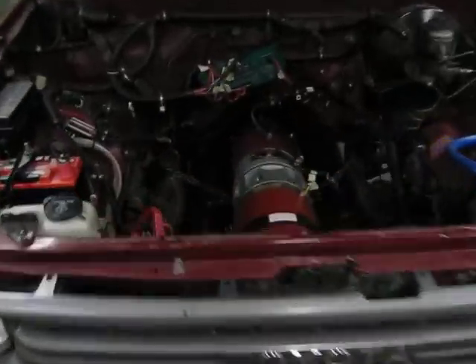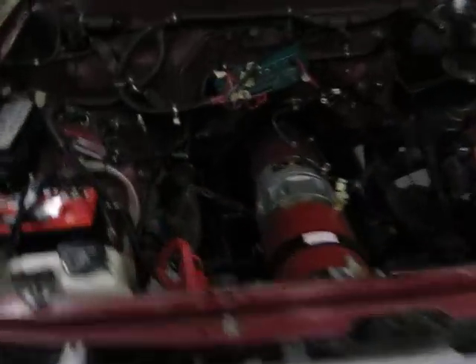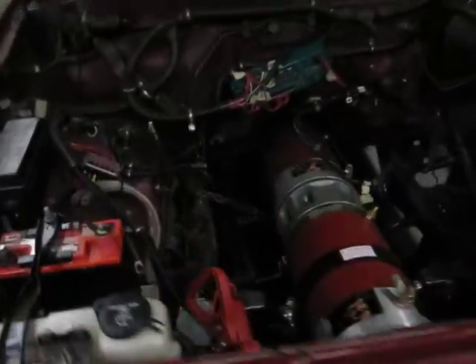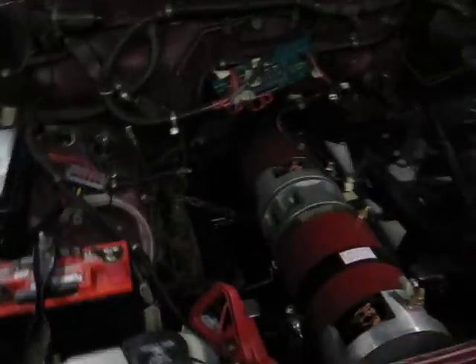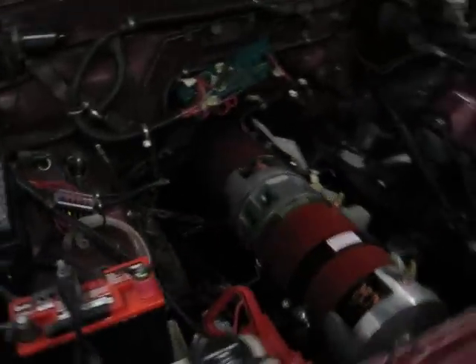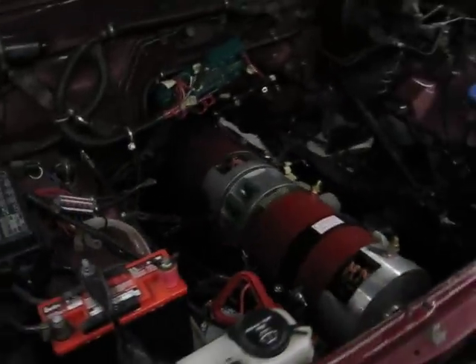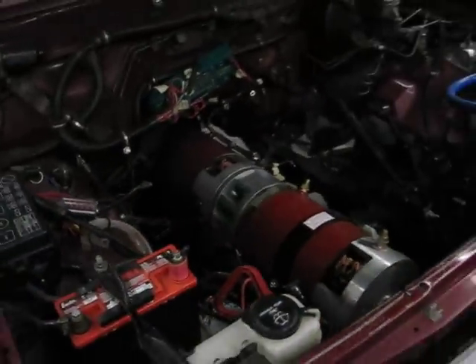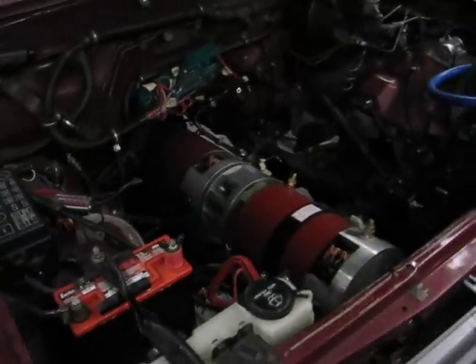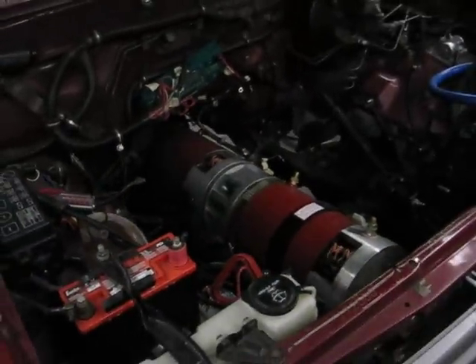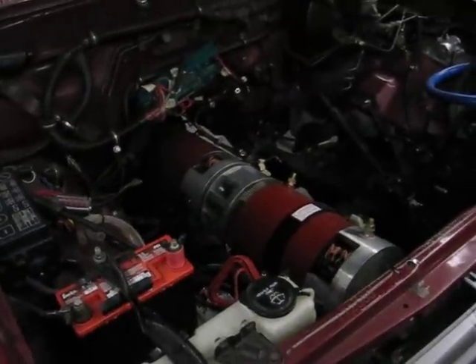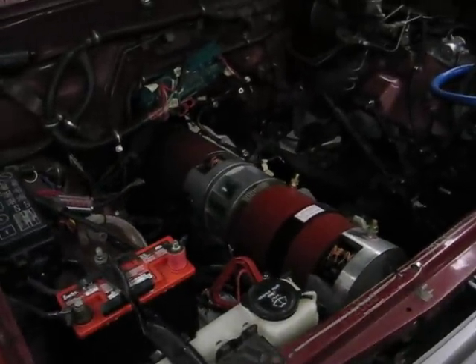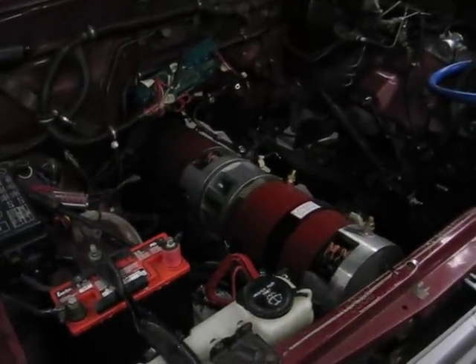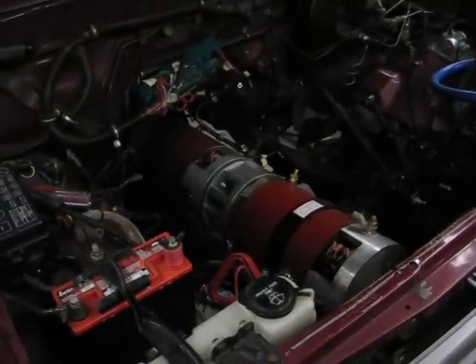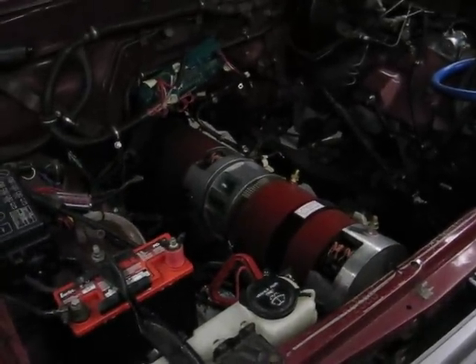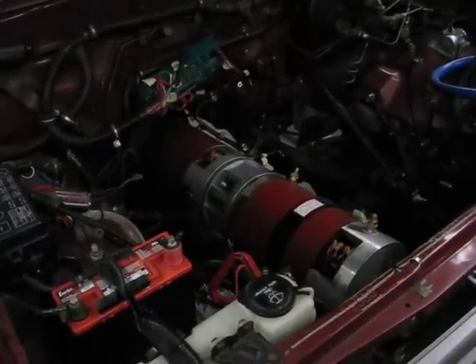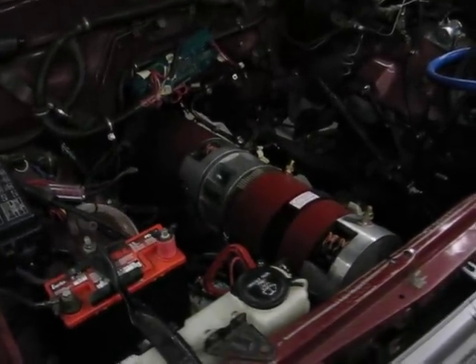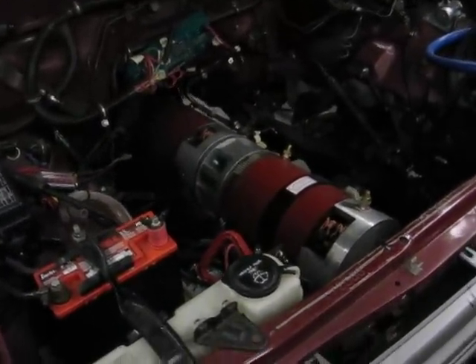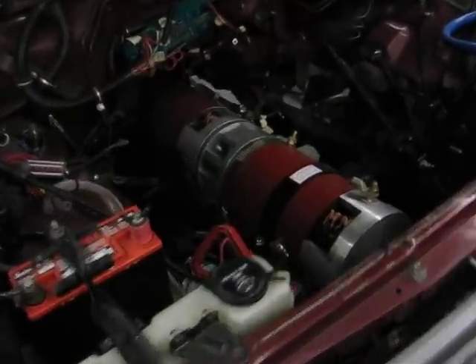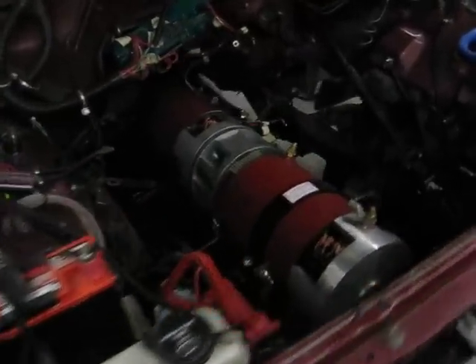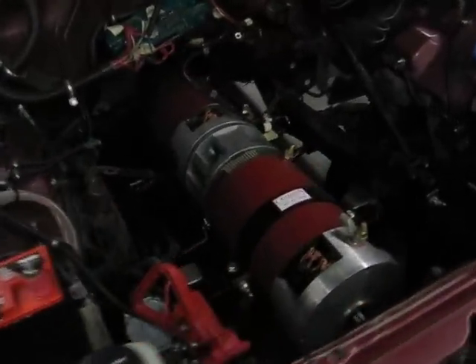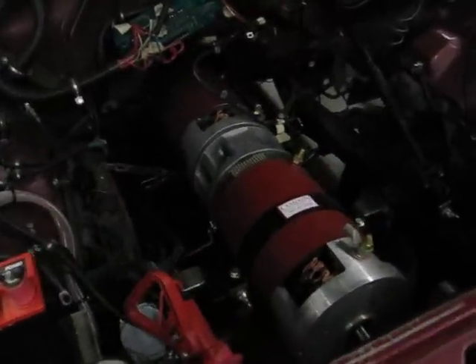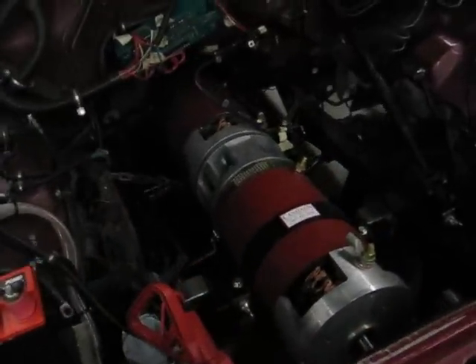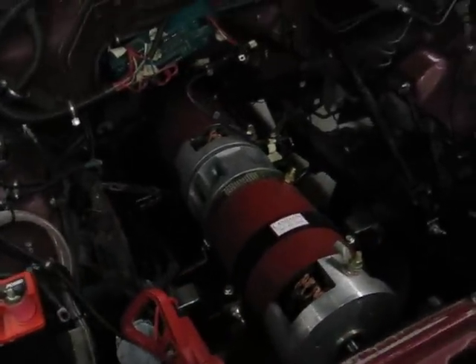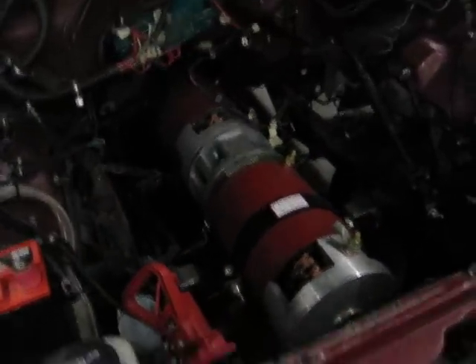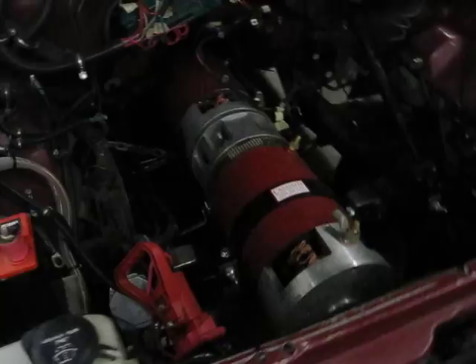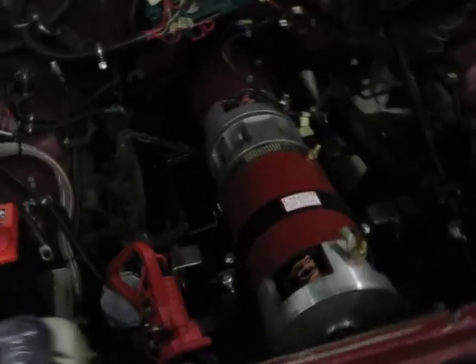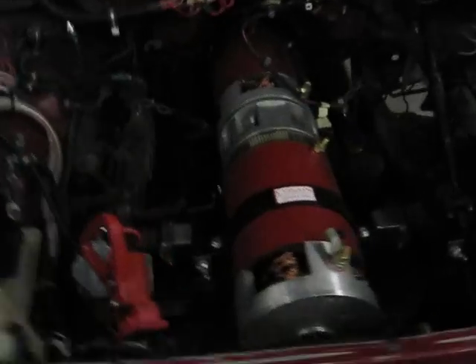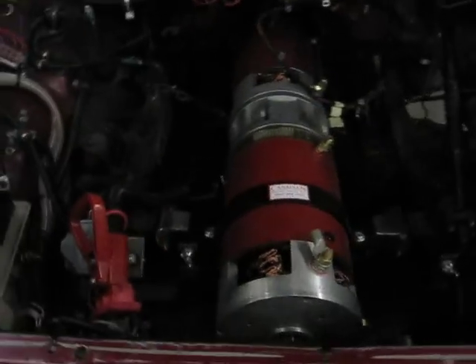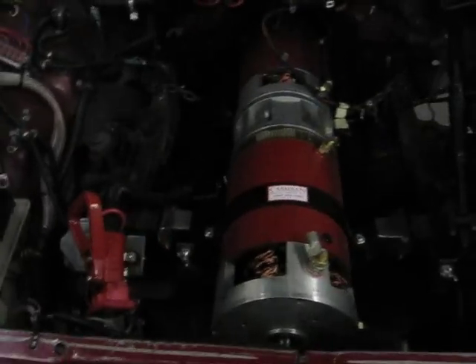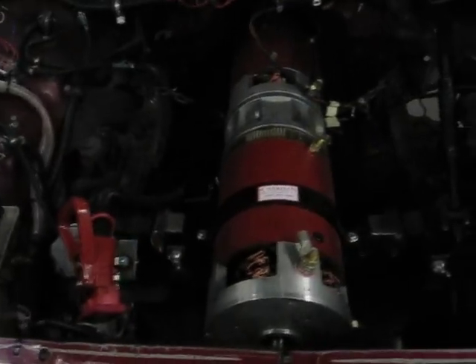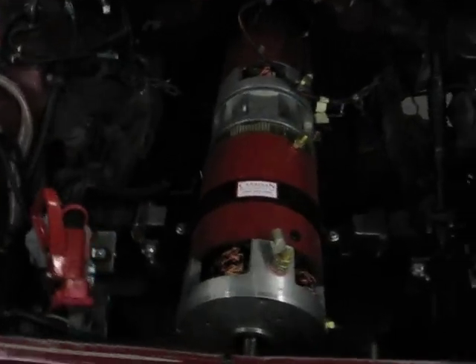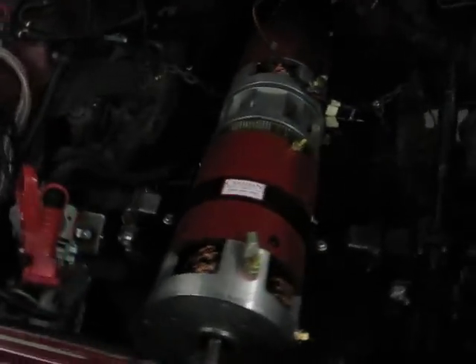The truck we've been spending a little bit of time on — we've got our dual motors installed. They're in place but they need to be bracketed in.